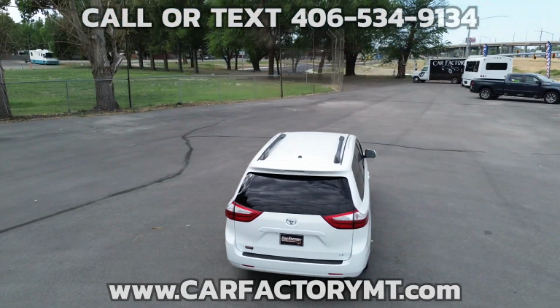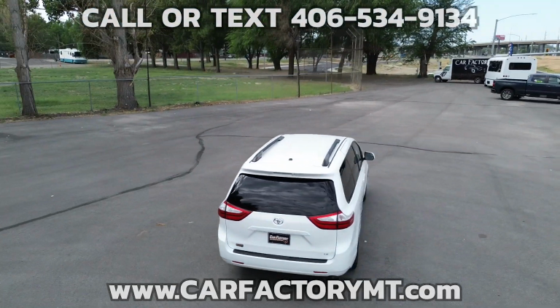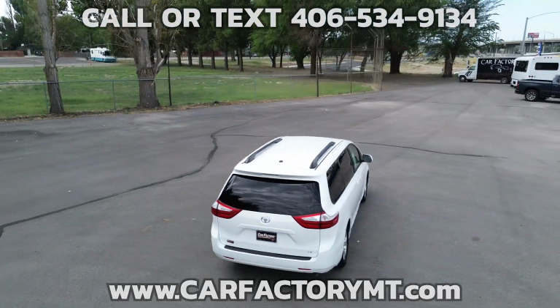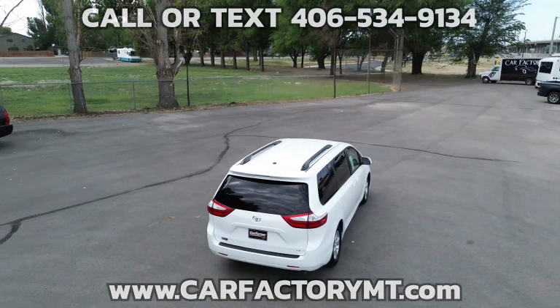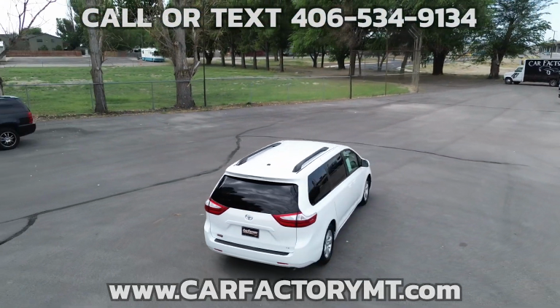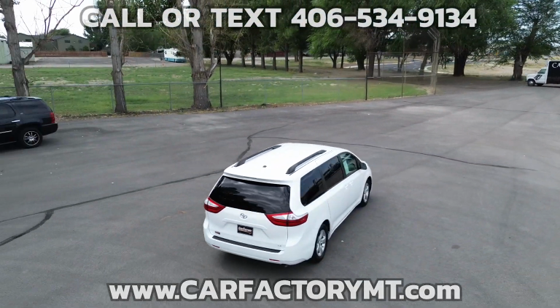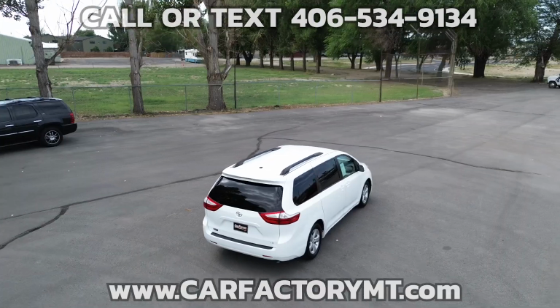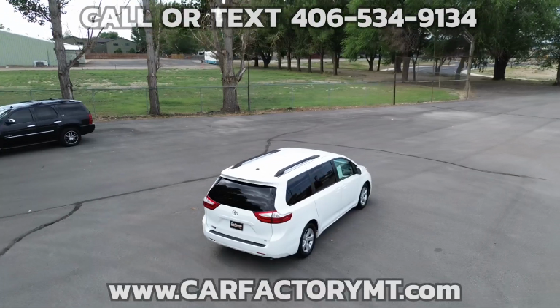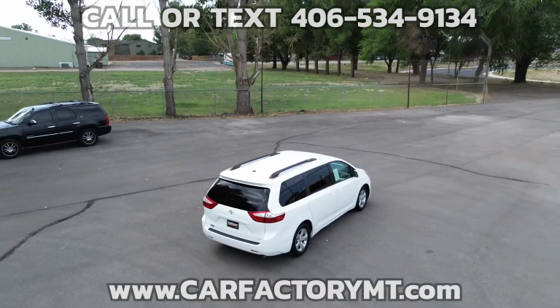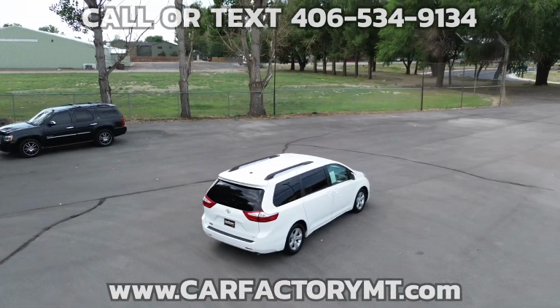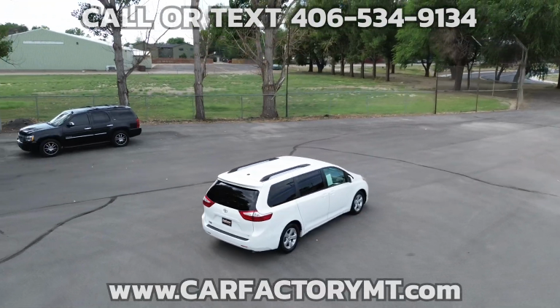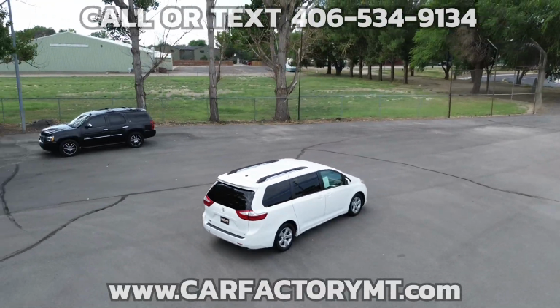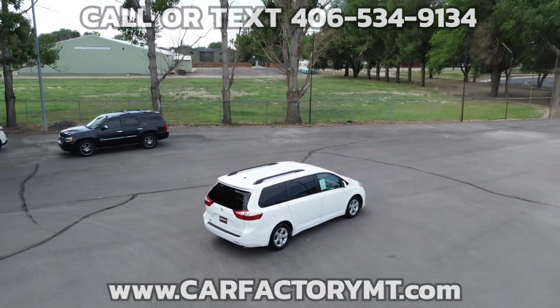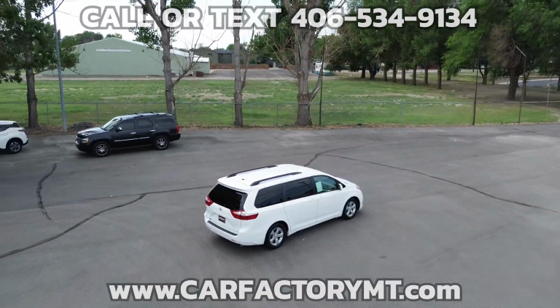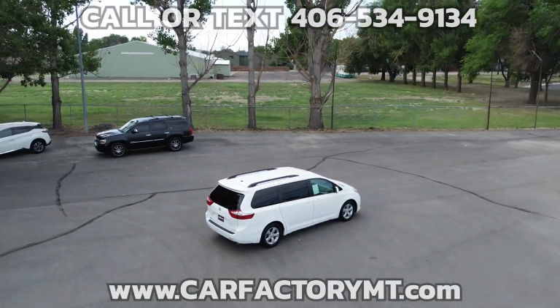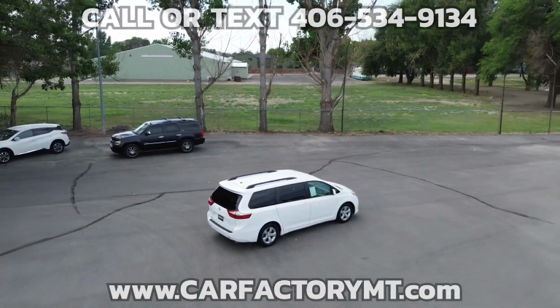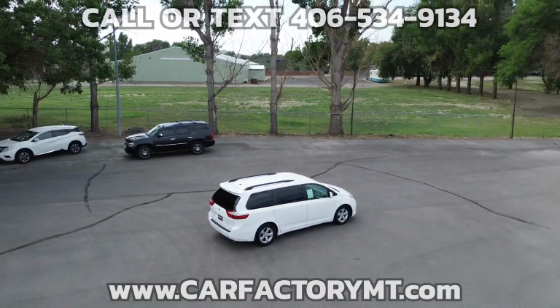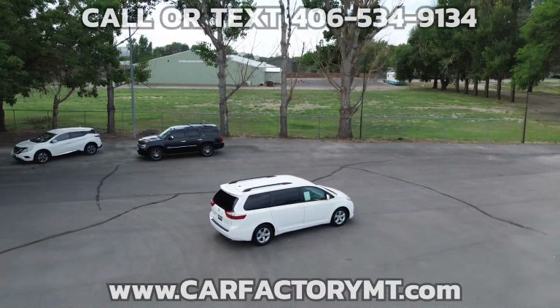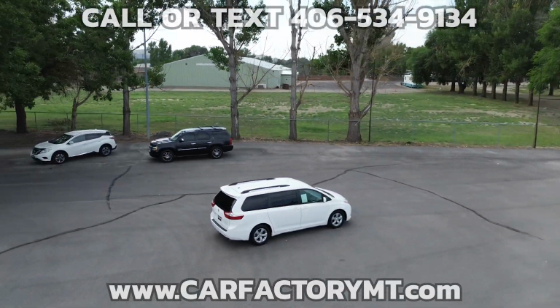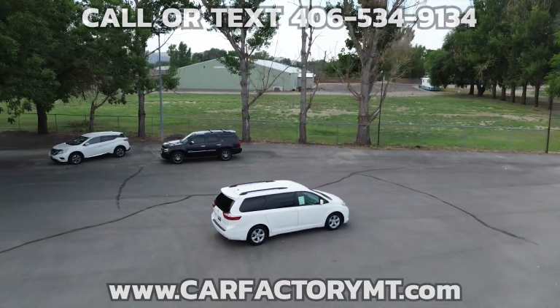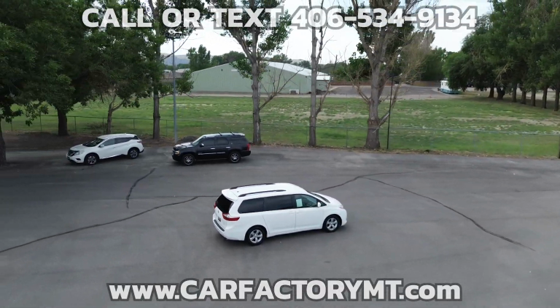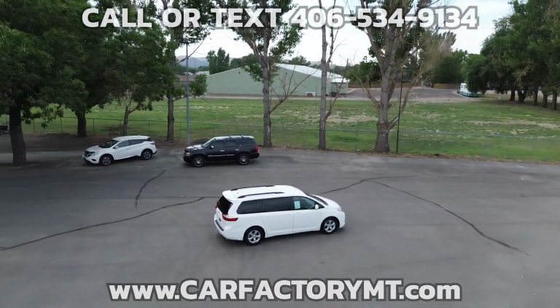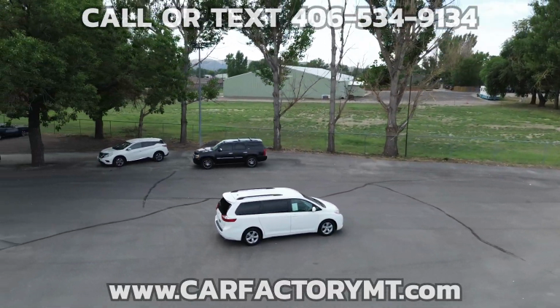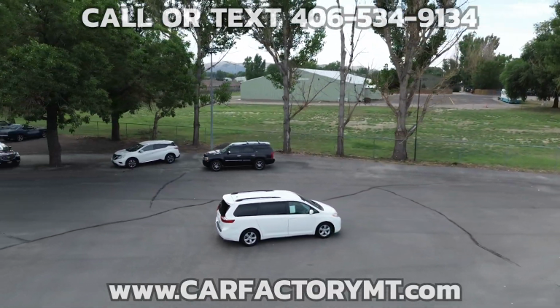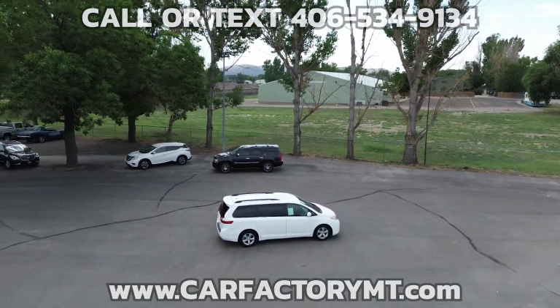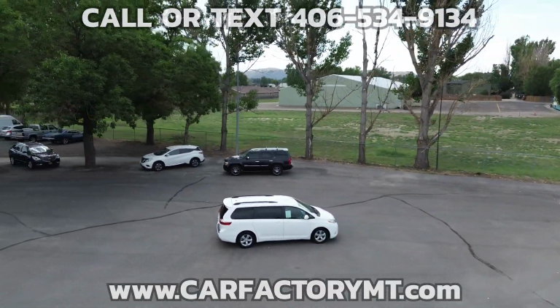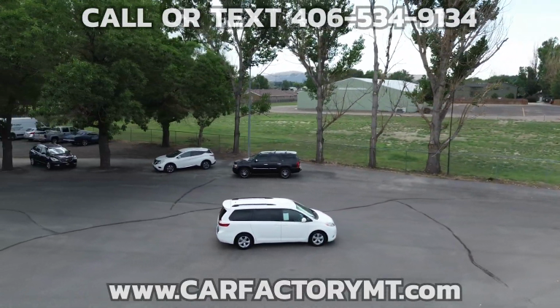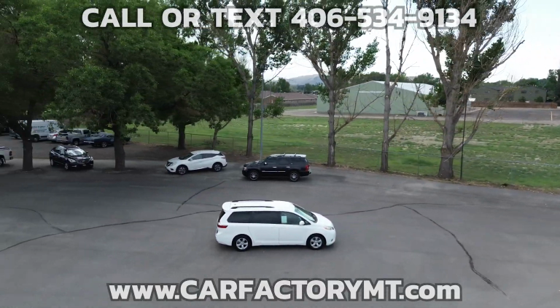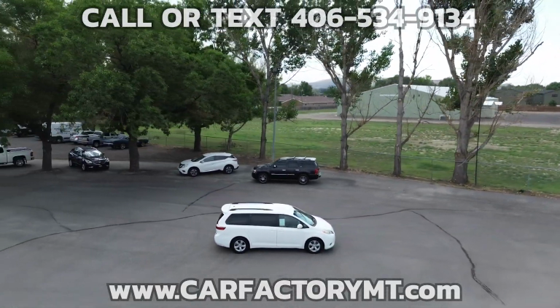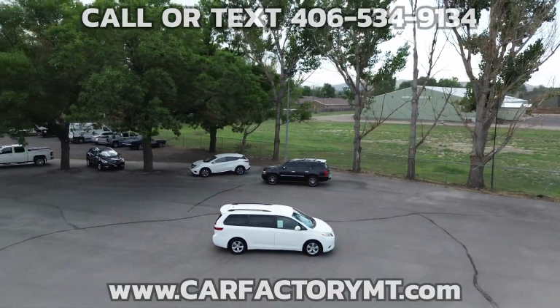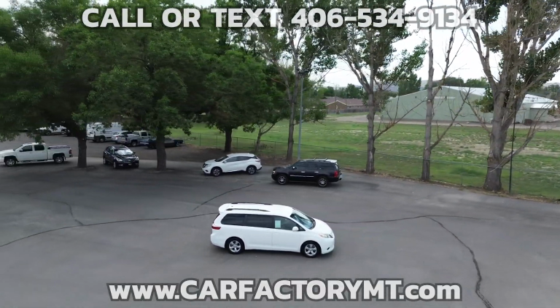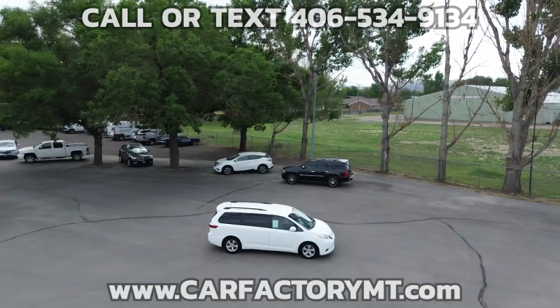The van has 17-inch Cooper Discoverer tires that are in good shape. The Sienna runs and drives nicely.